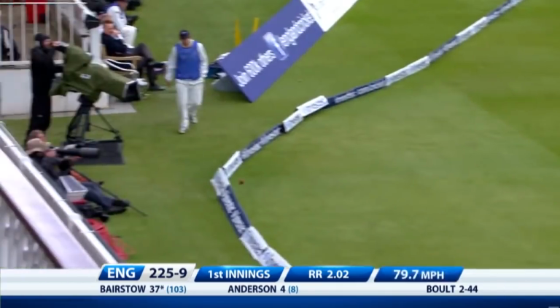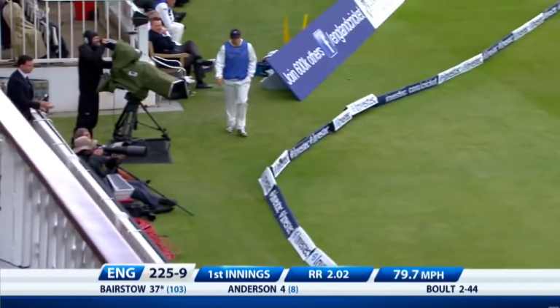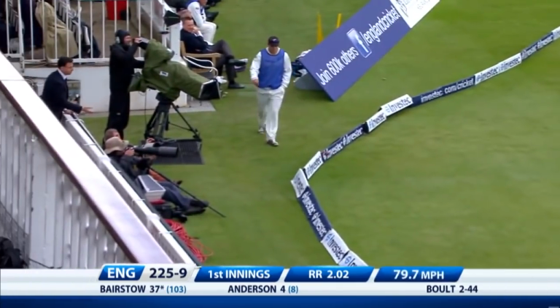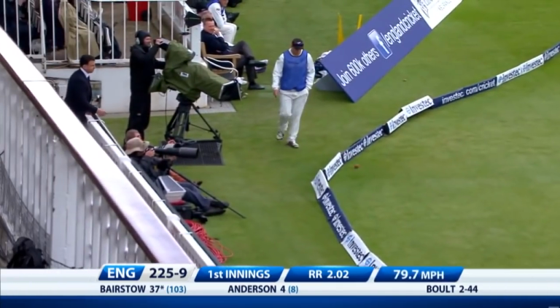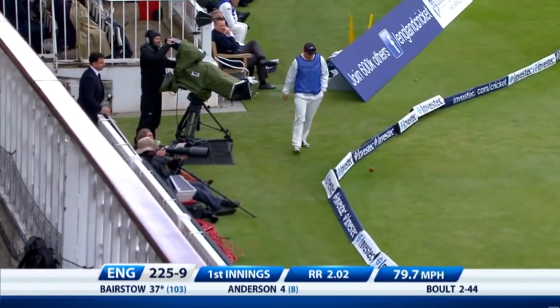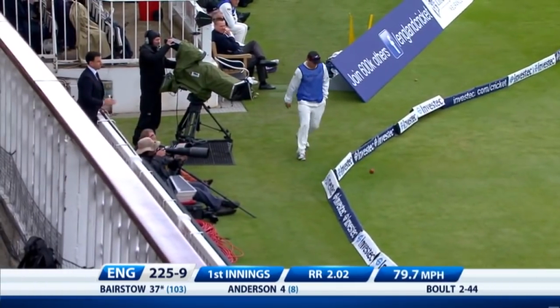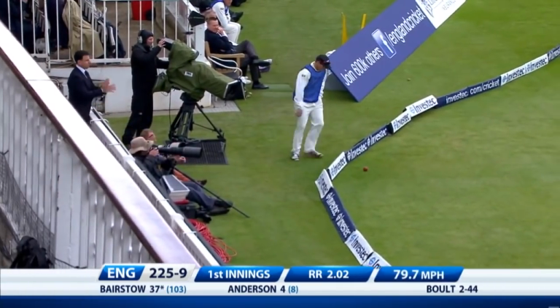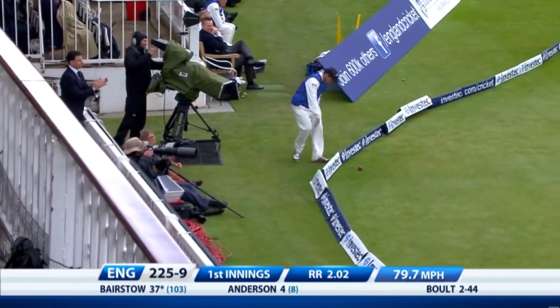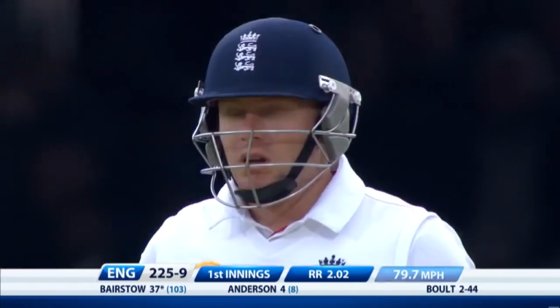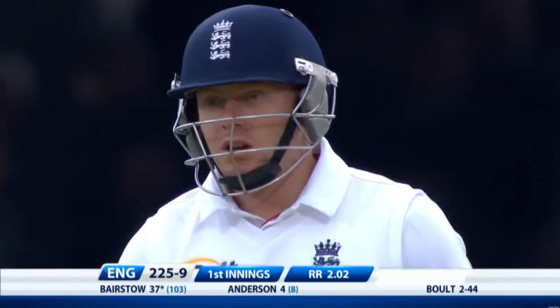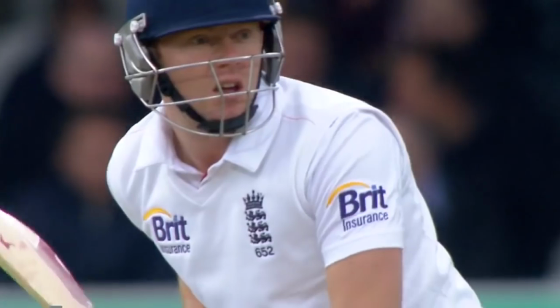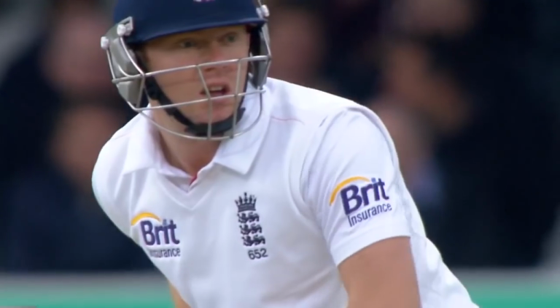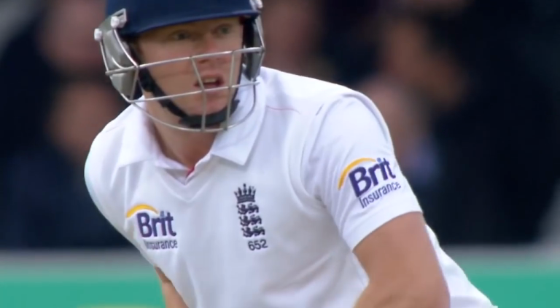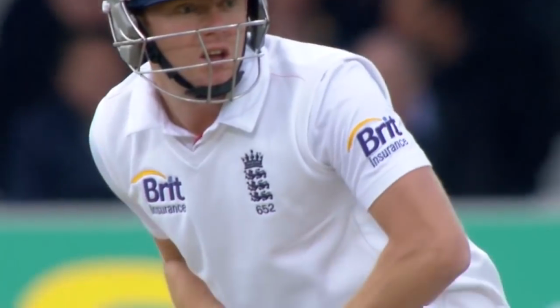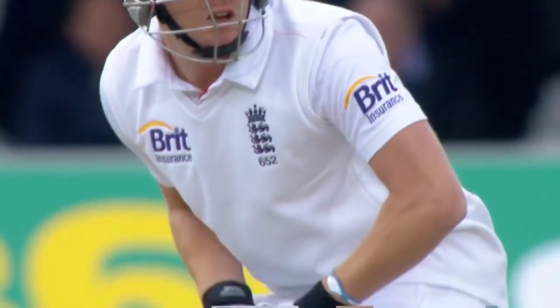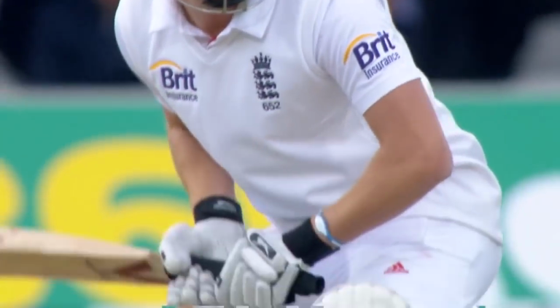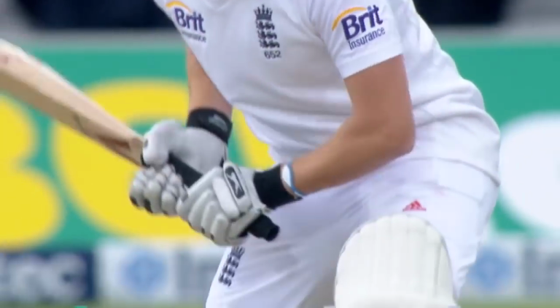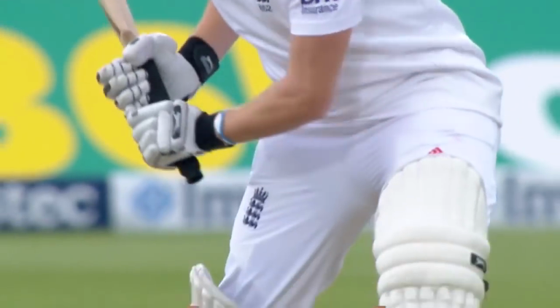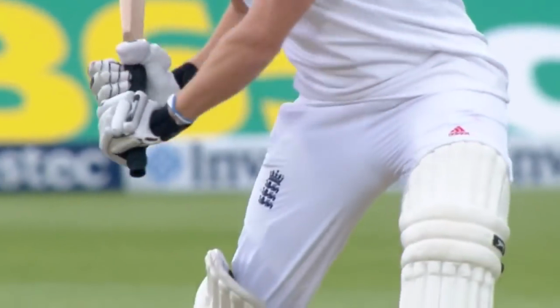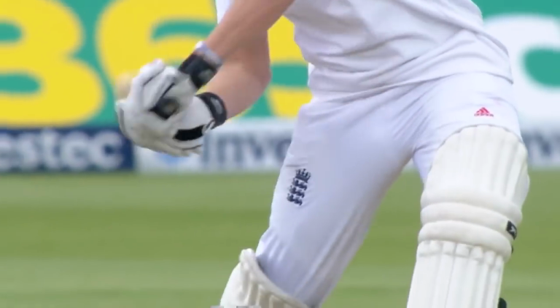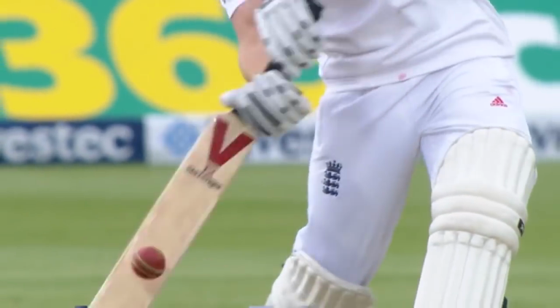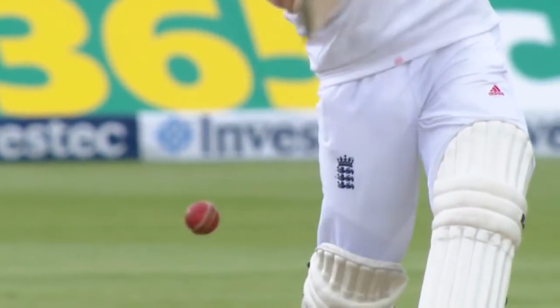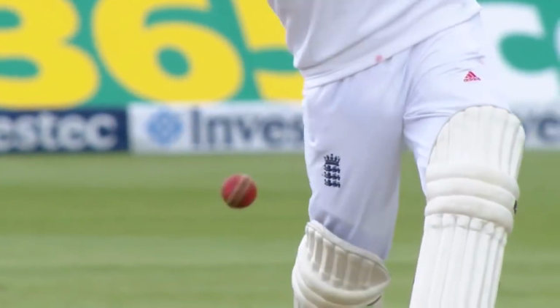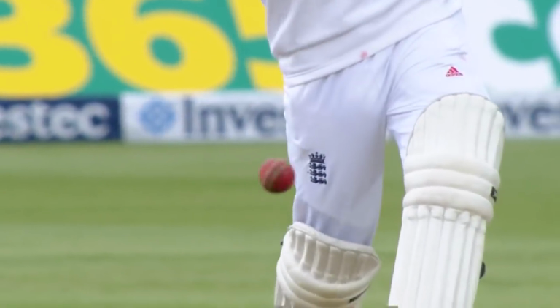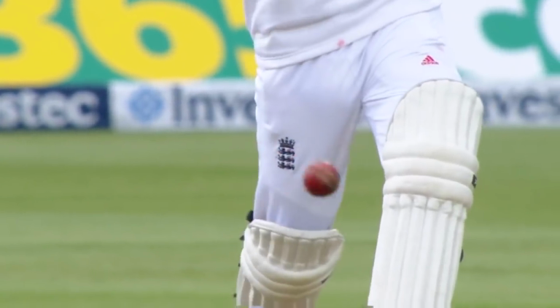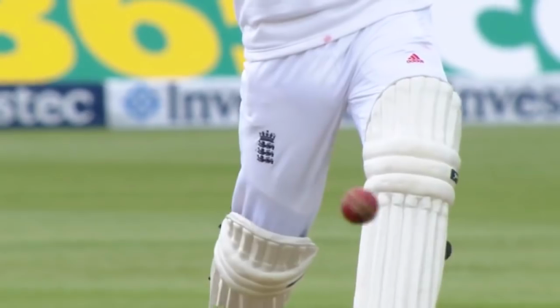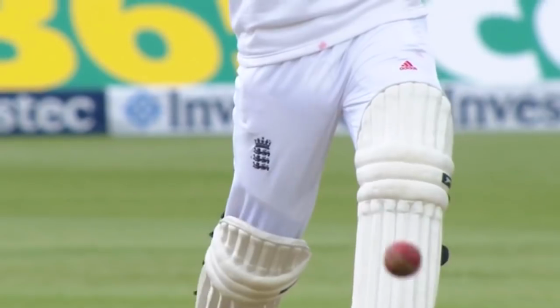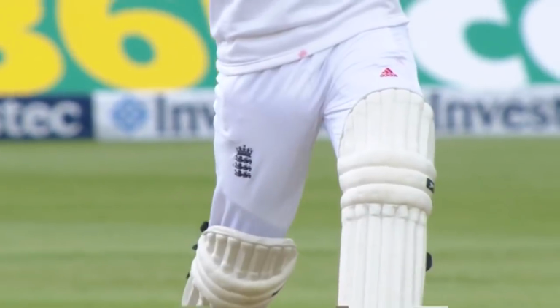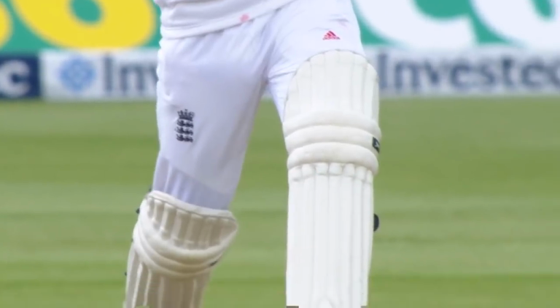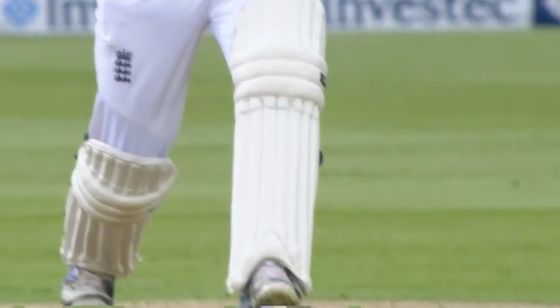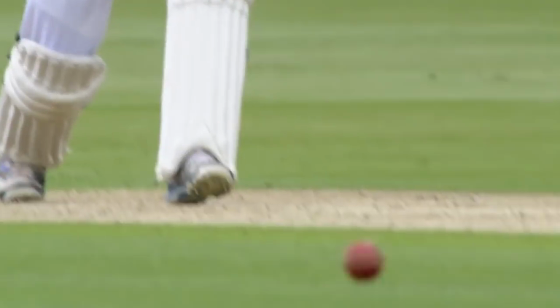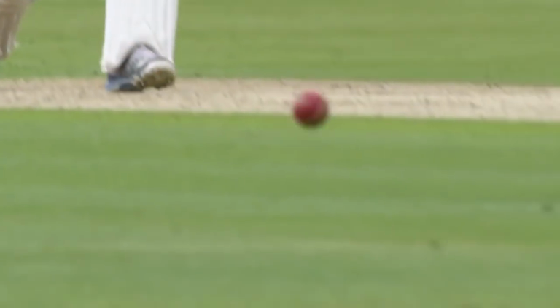Give it a bash, Jonny Bairstow — absolutely. Low-scoring game this could be. Good conditions to bowl.